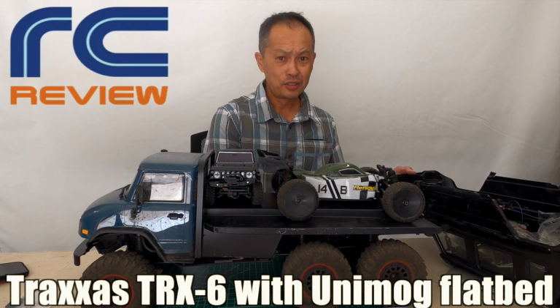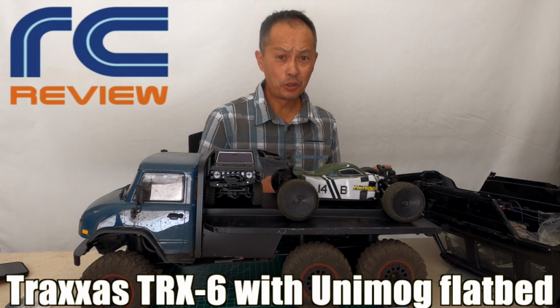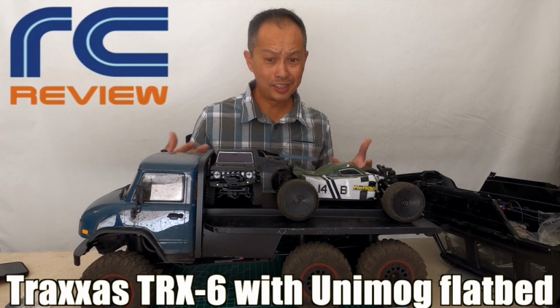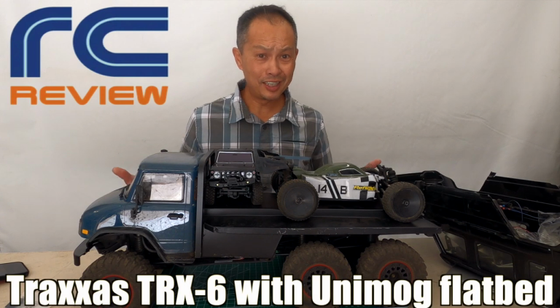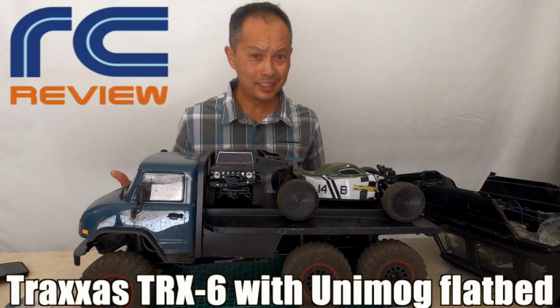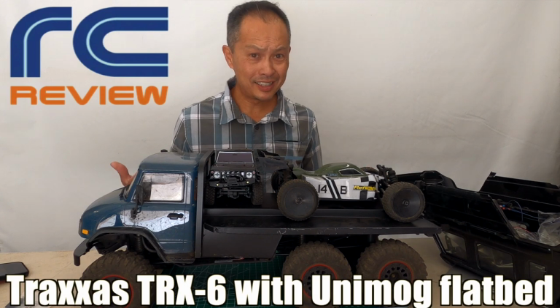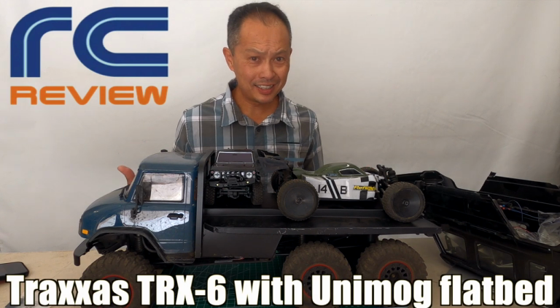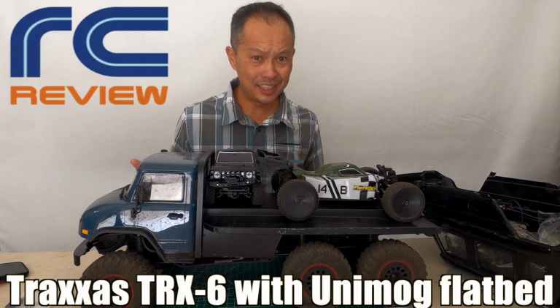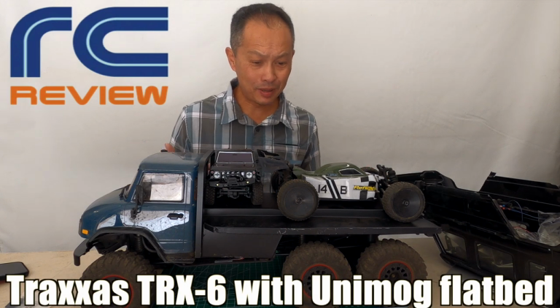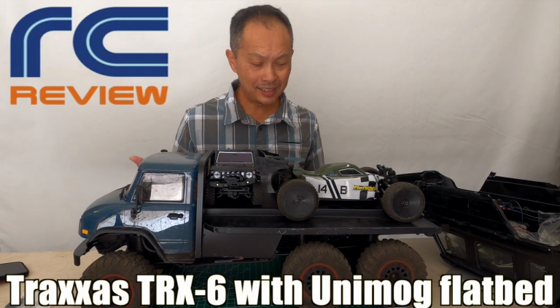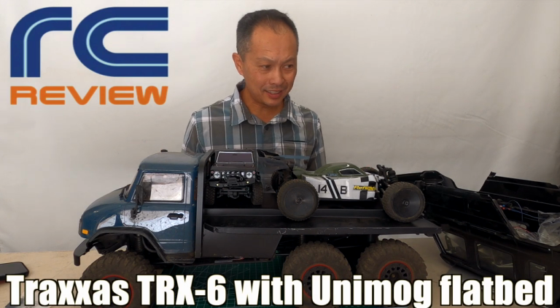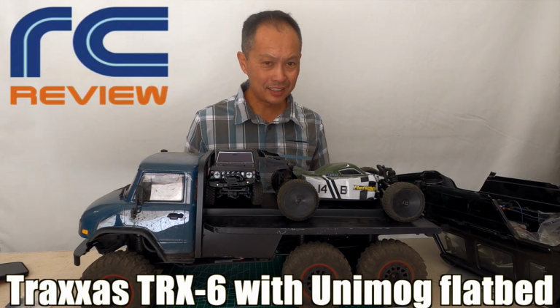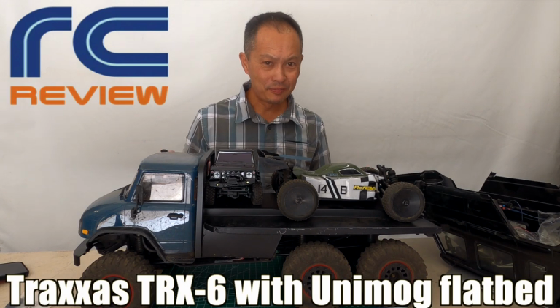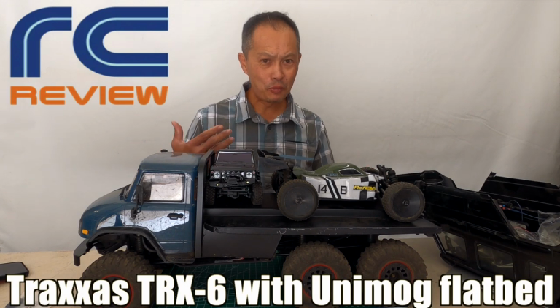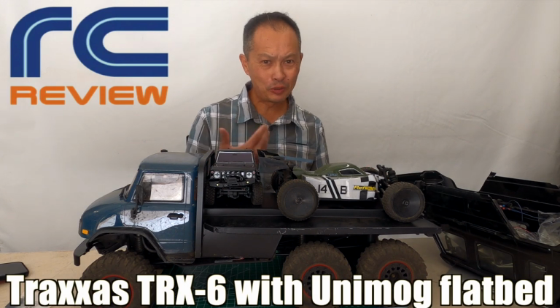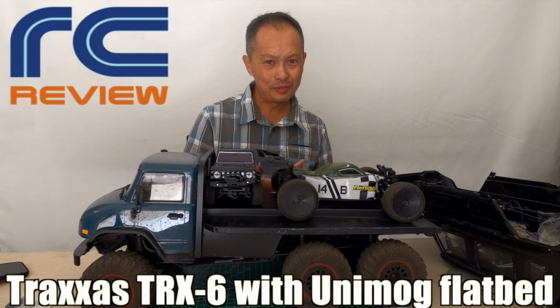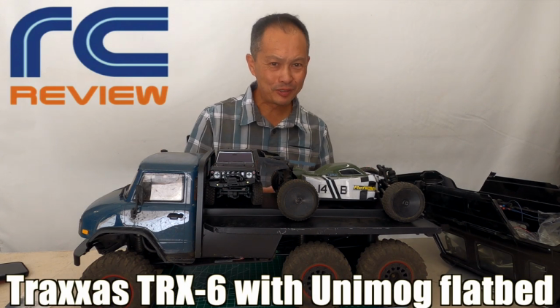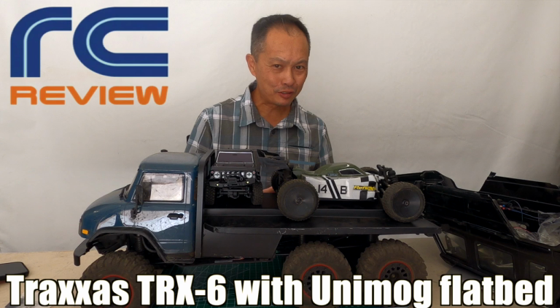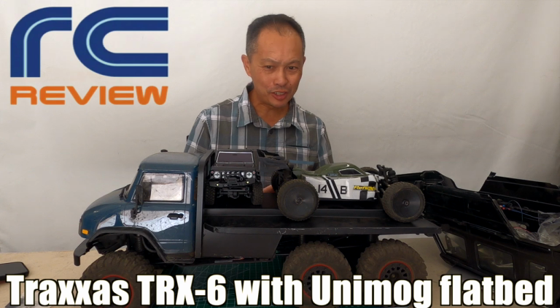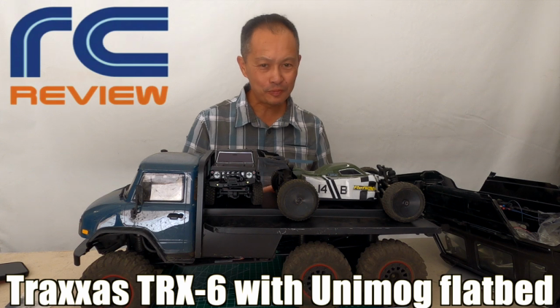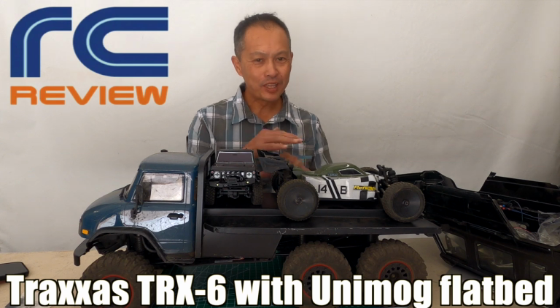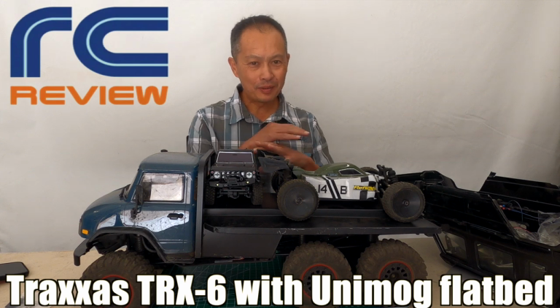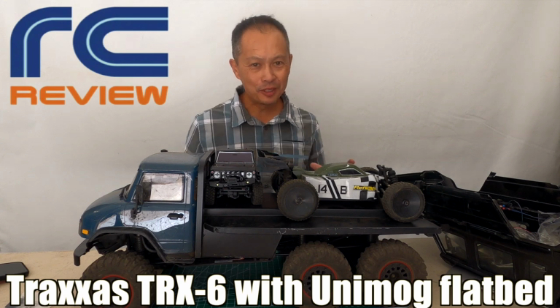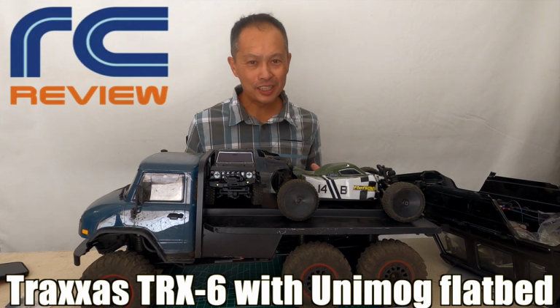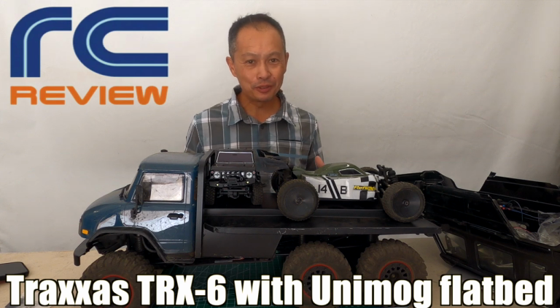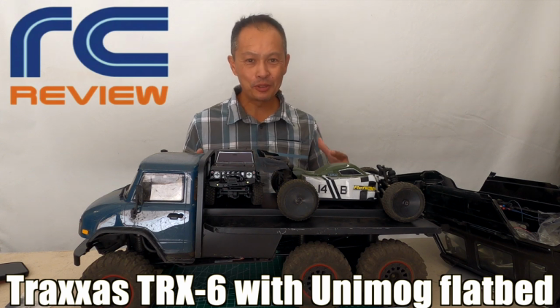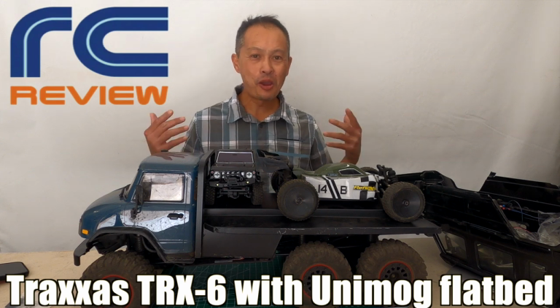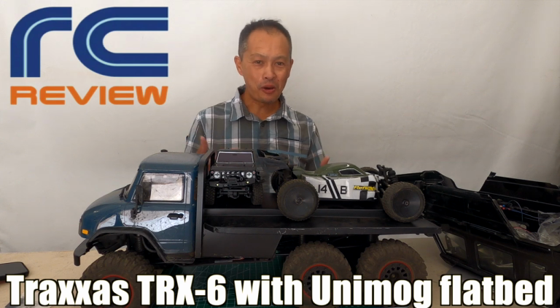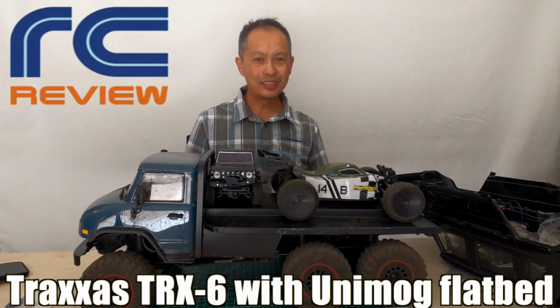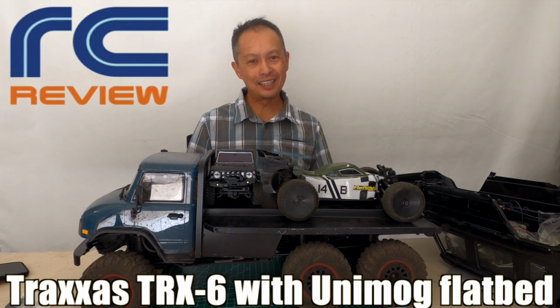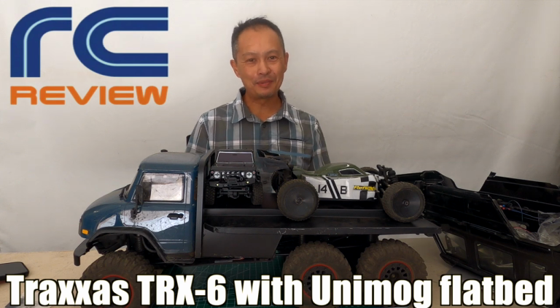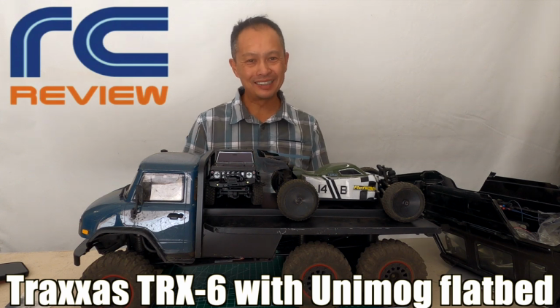So this is our TRX6 6x6. We went through a little bit of transformation and I'm here to share with you all the details about it.